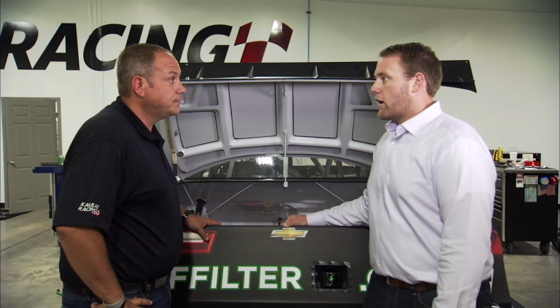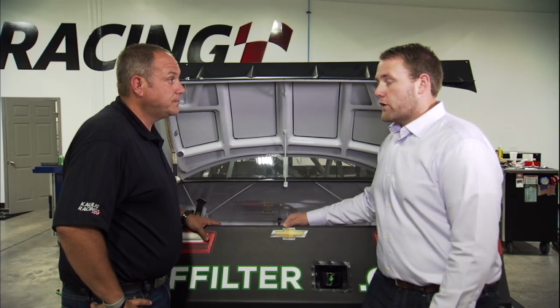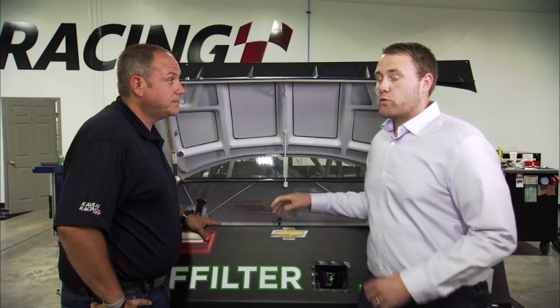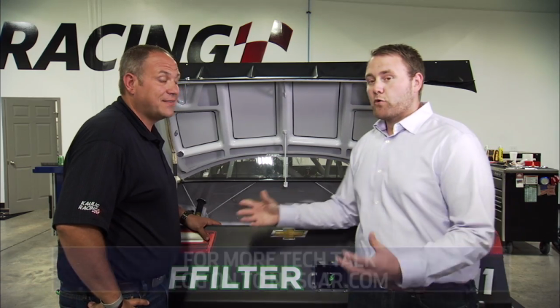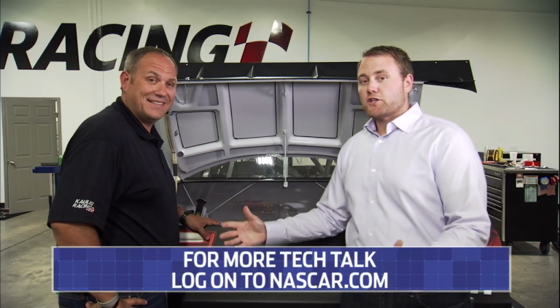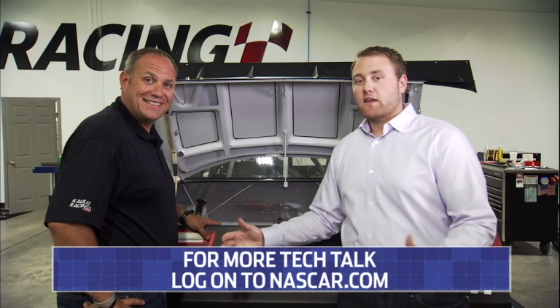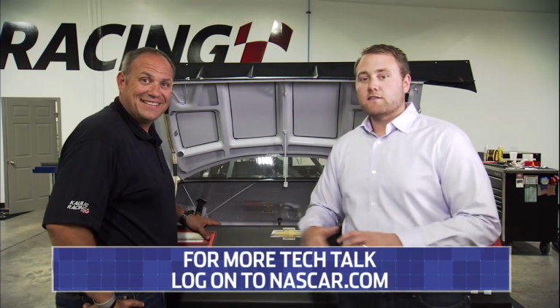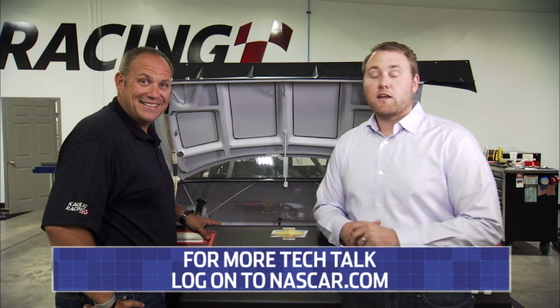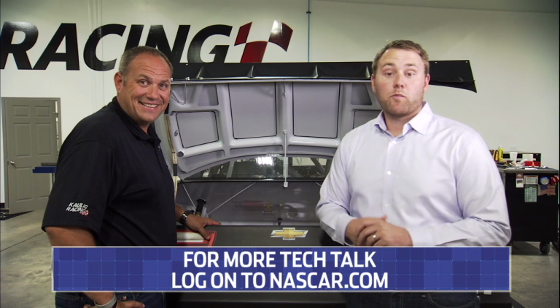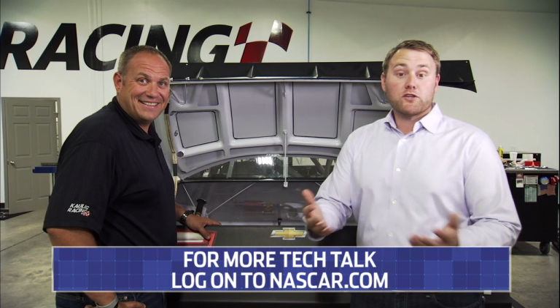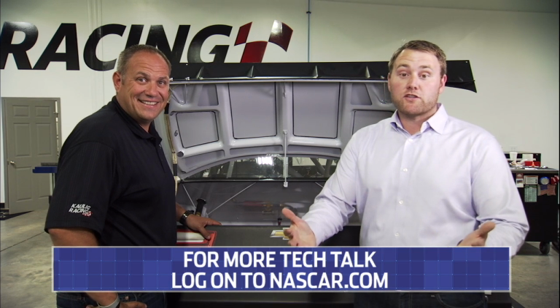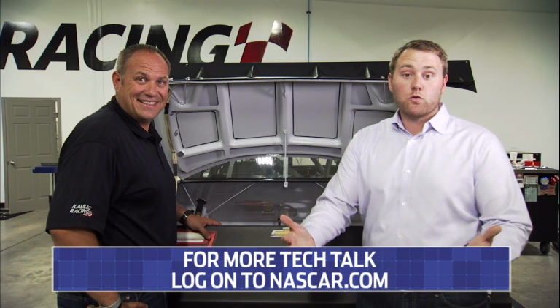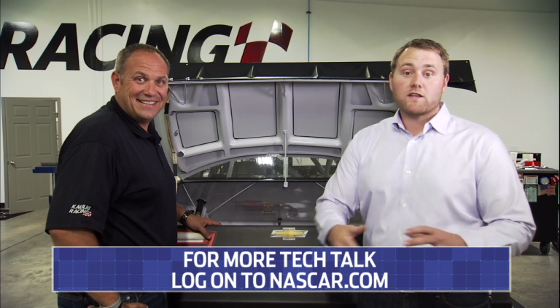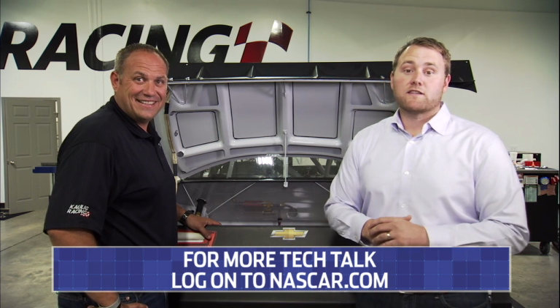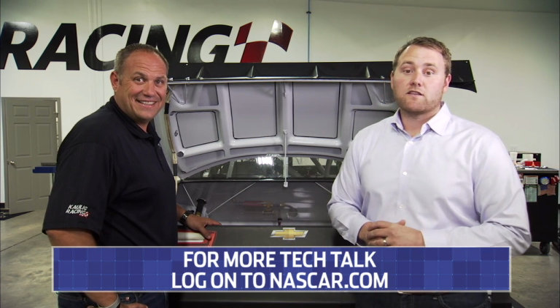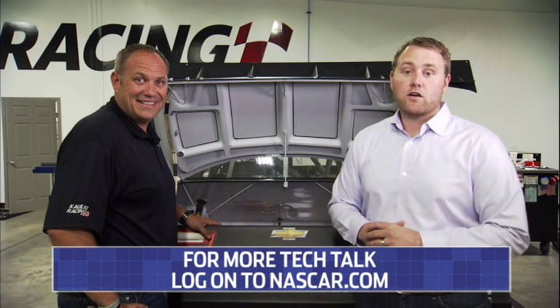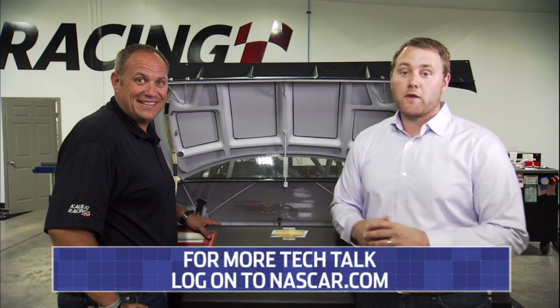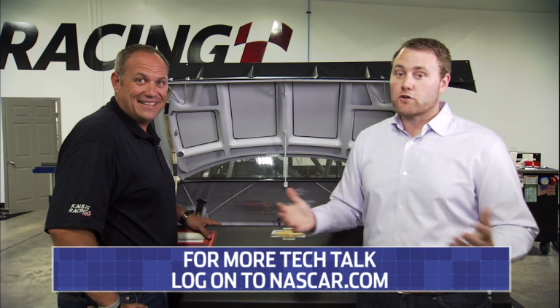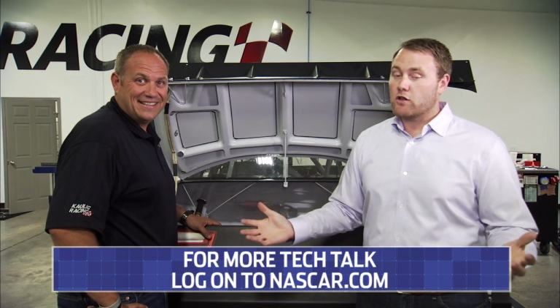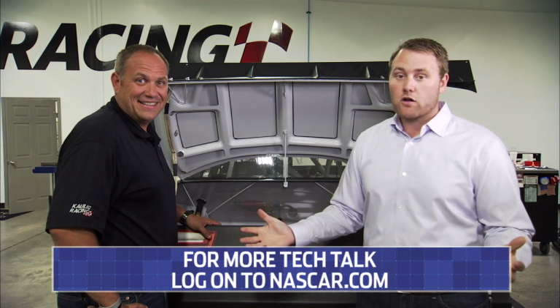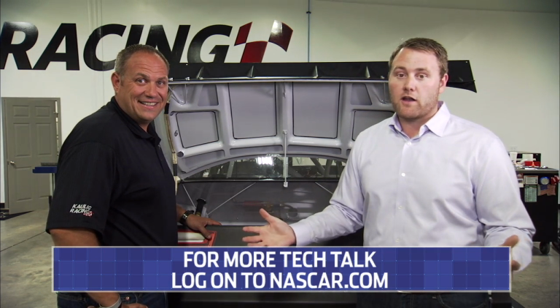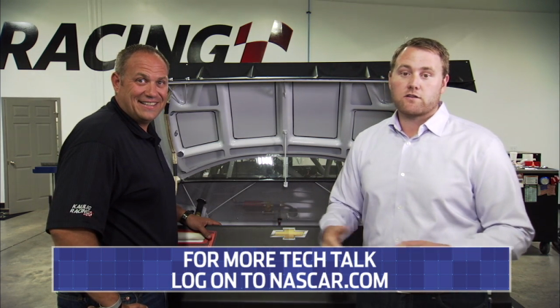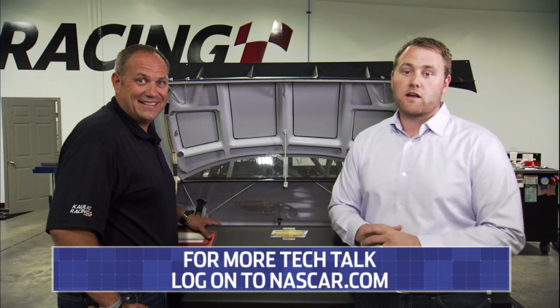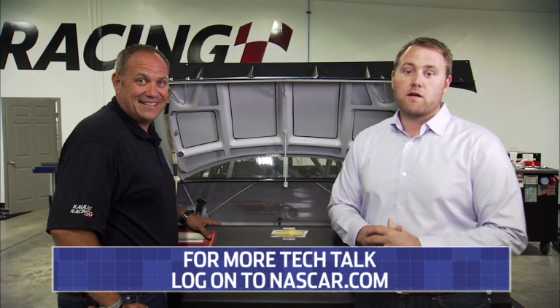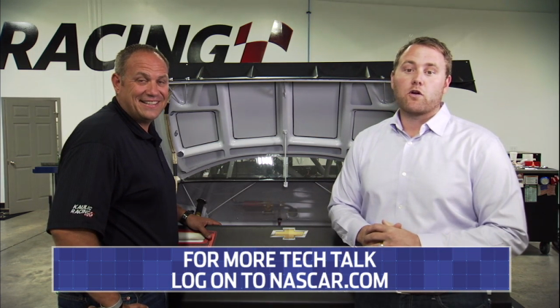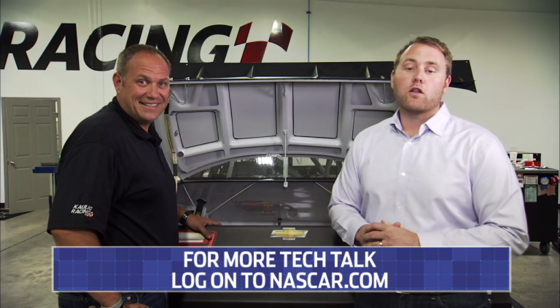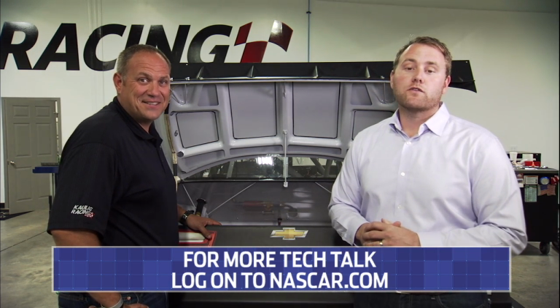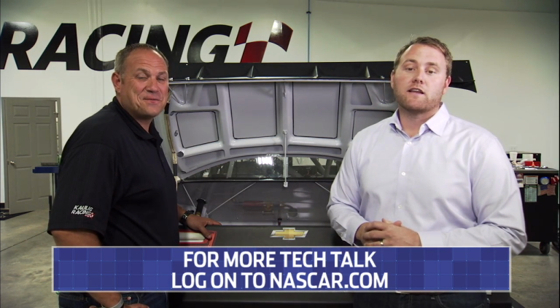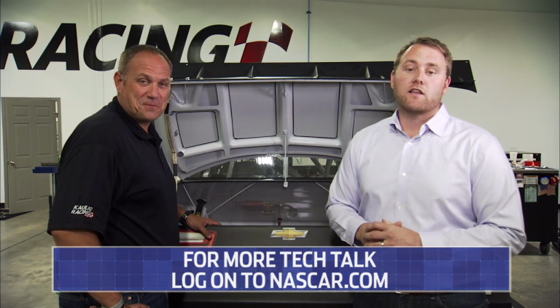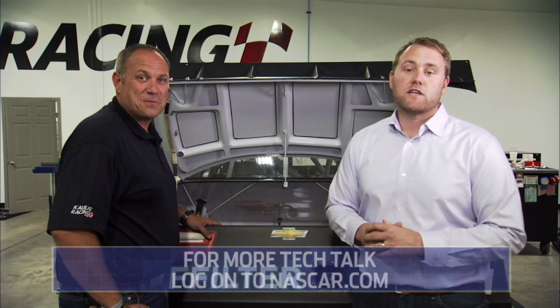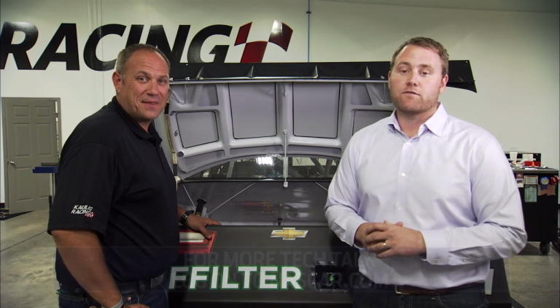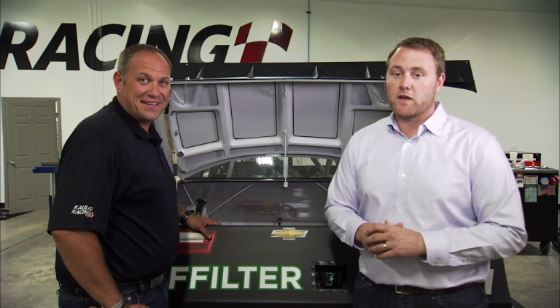All right Chris, we appreciate that insight and we appreciate you watching Tech Talk. Make sure you log on to nascar.com for all of your technology information.